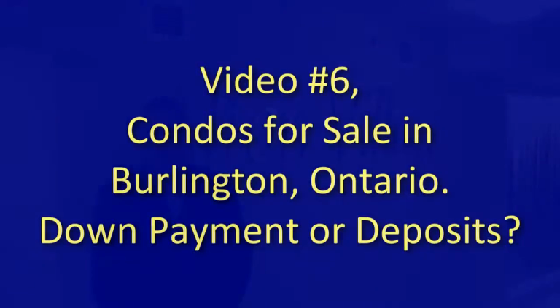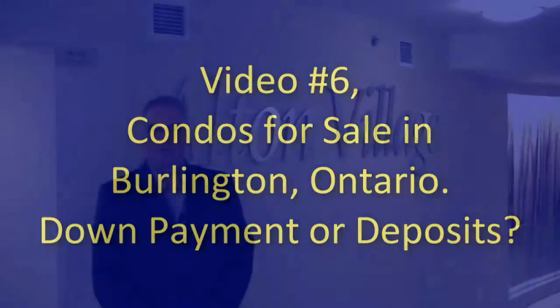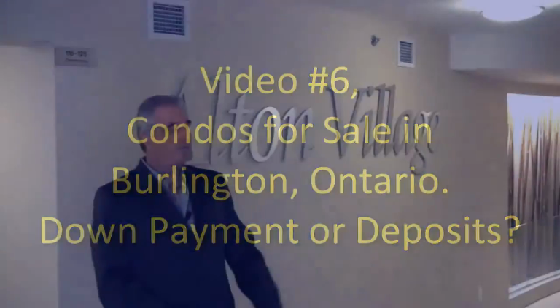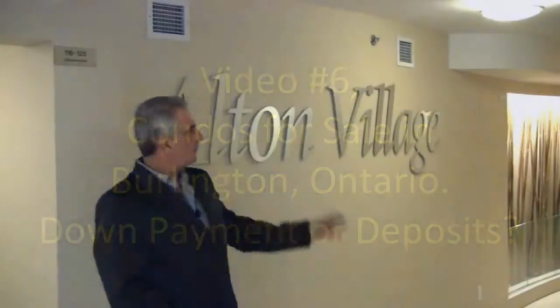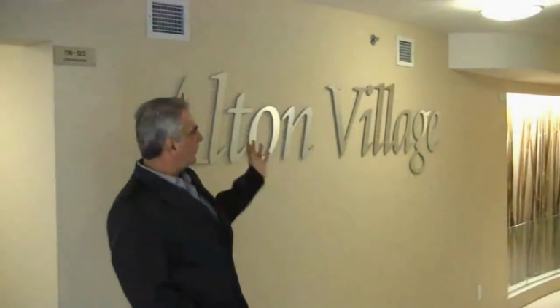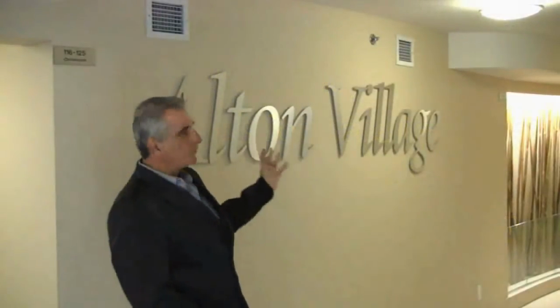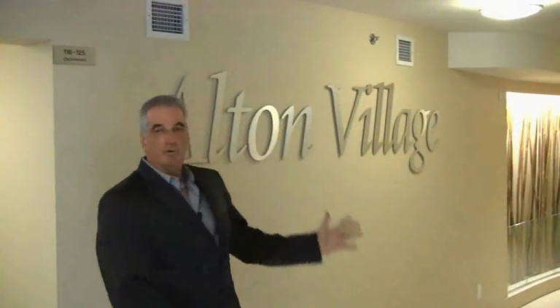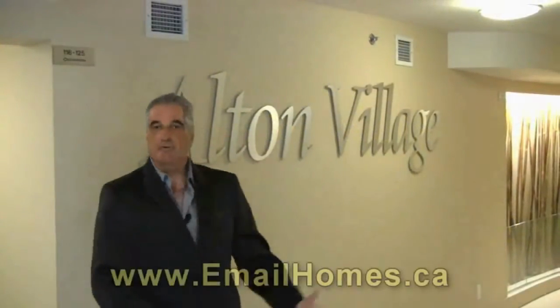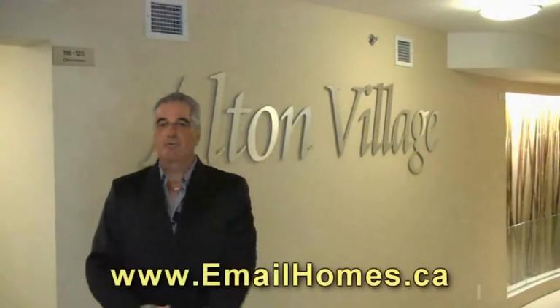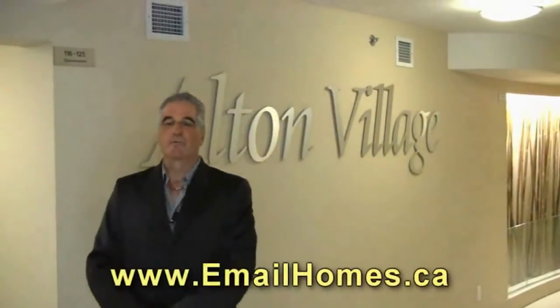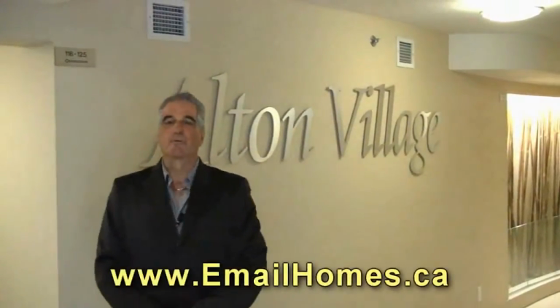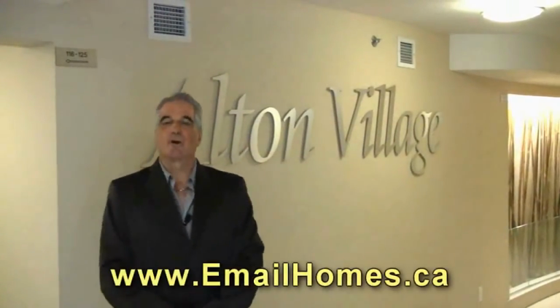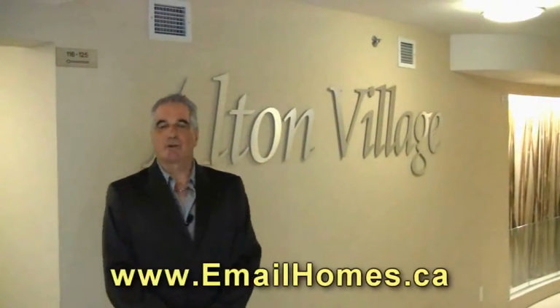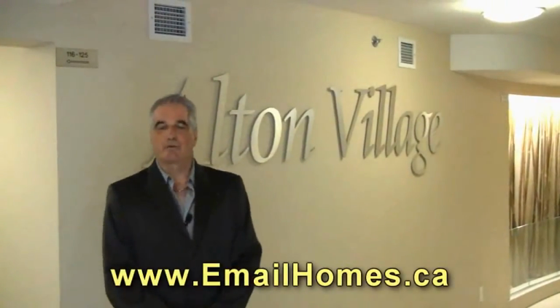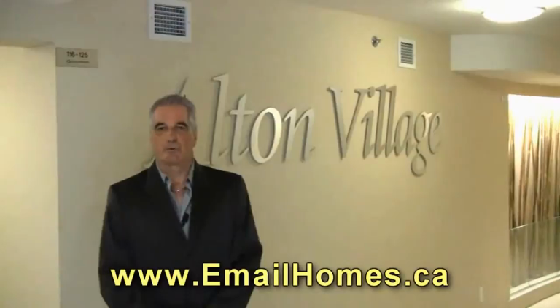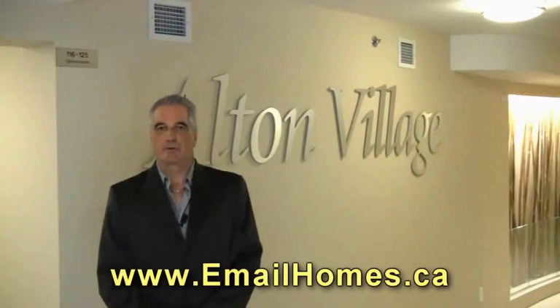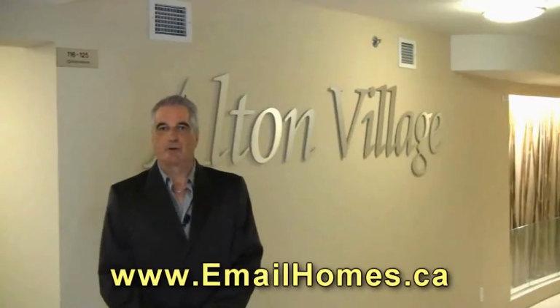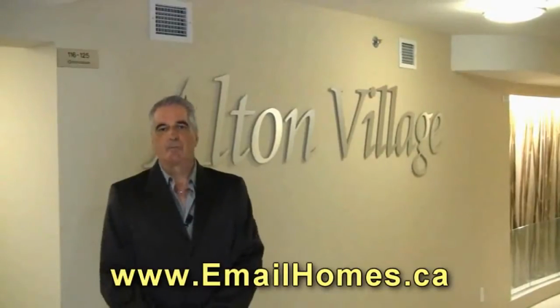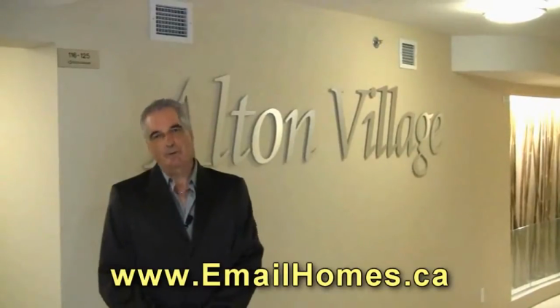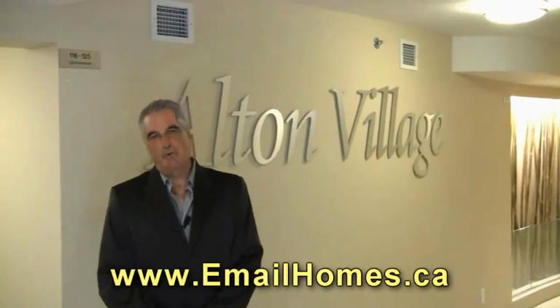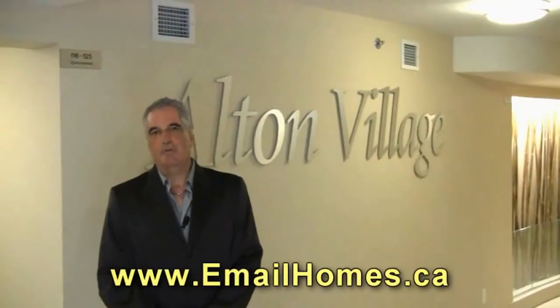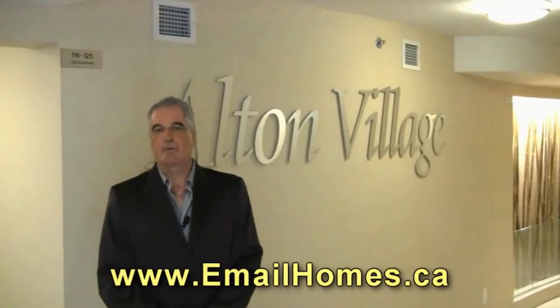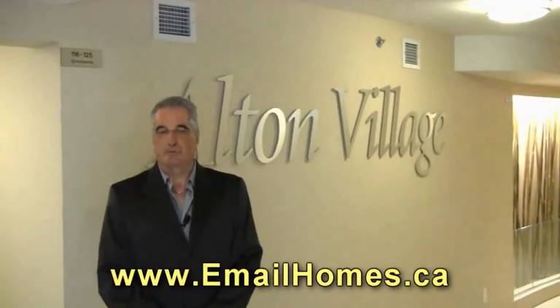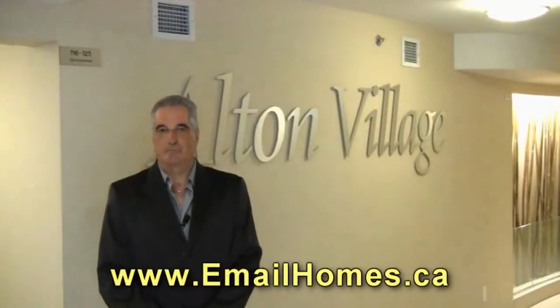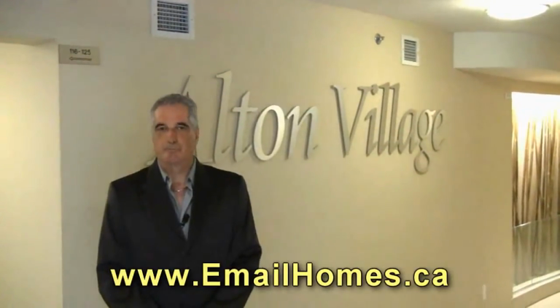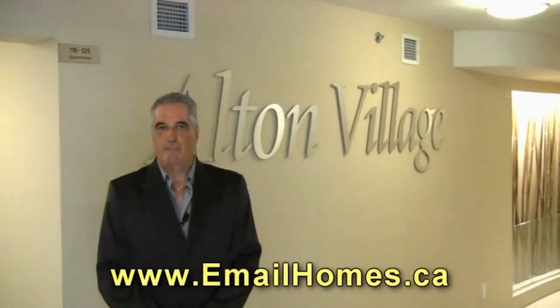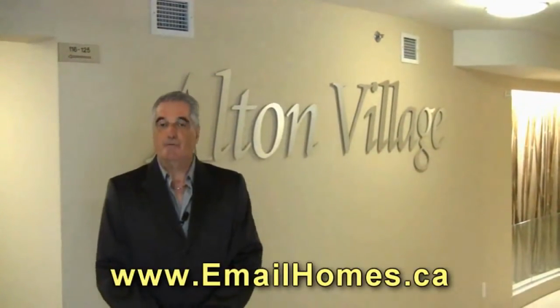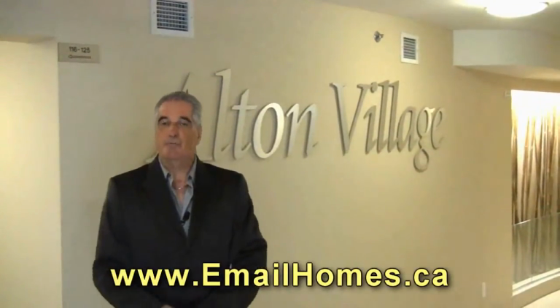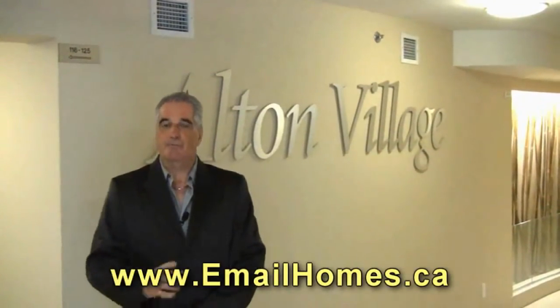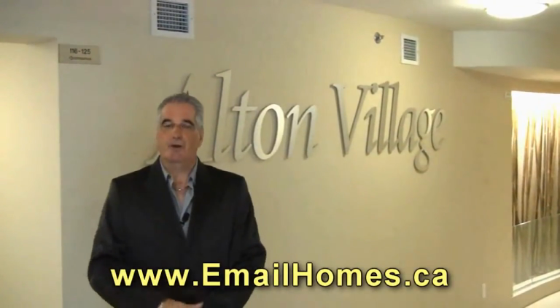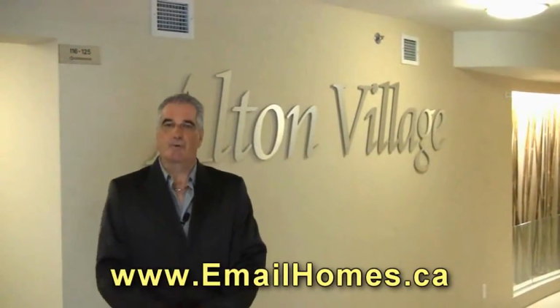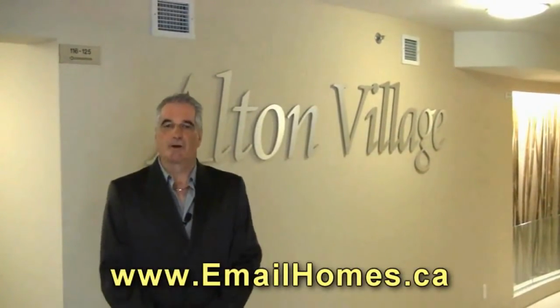Here in front of the Alton Village, one of the newer complexes in Burlington, with another home tip for you — this one for first-time home buyers.